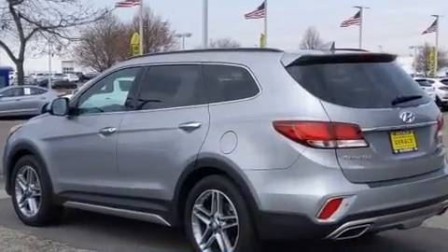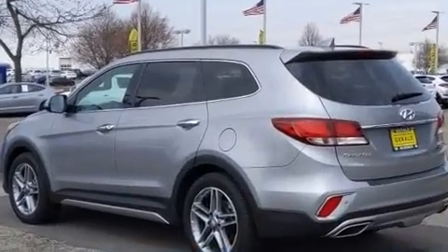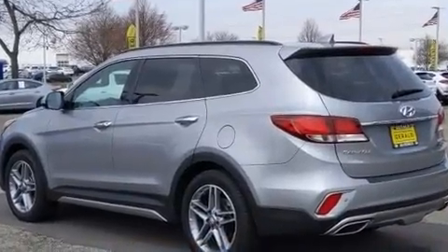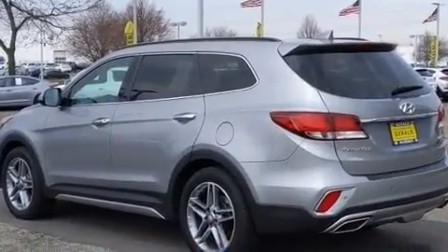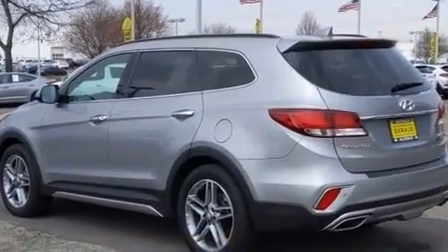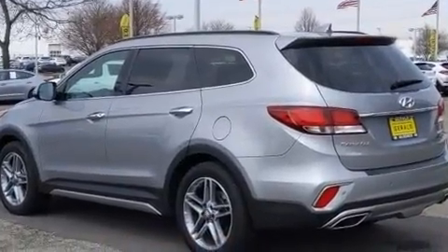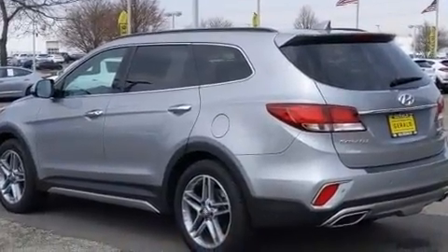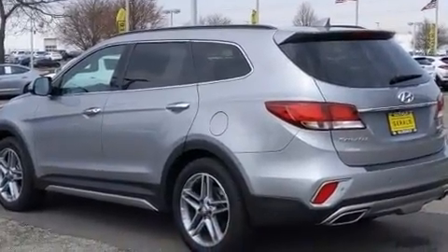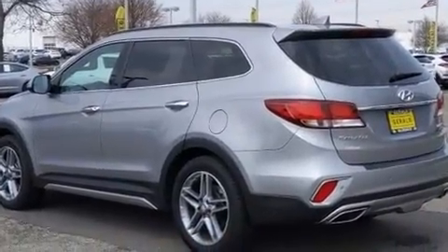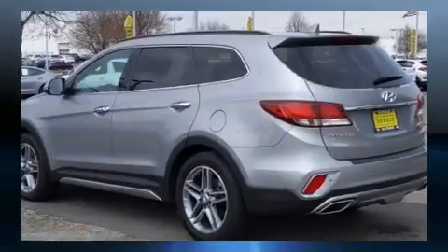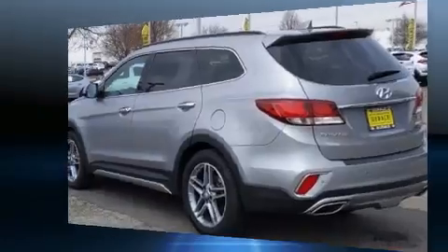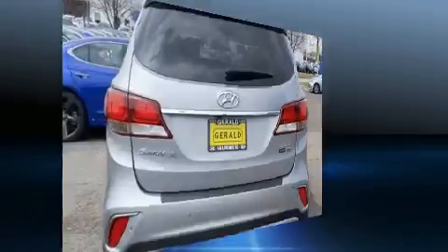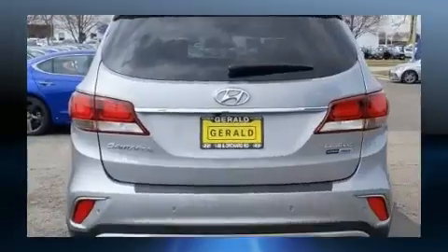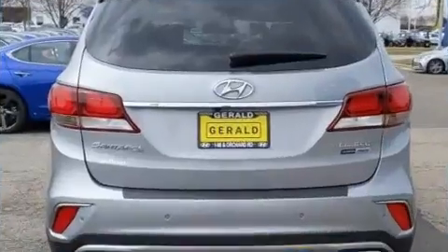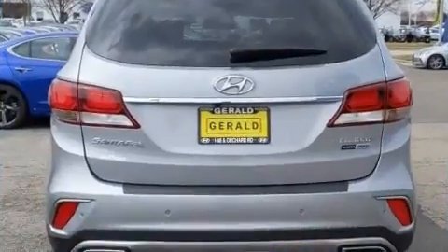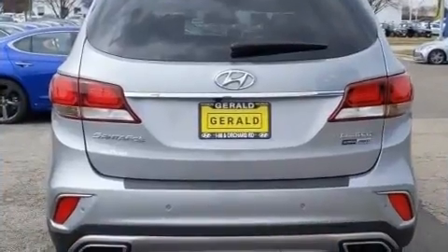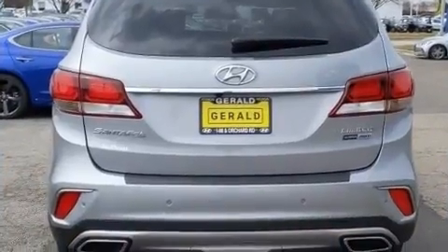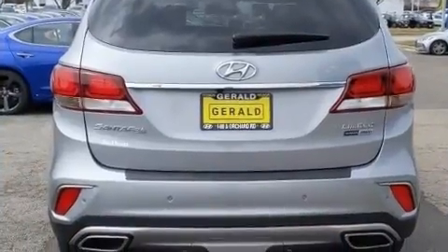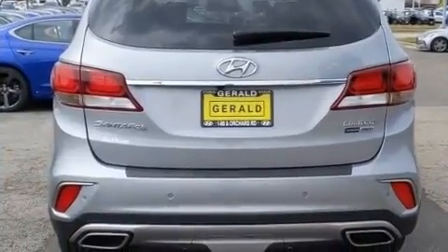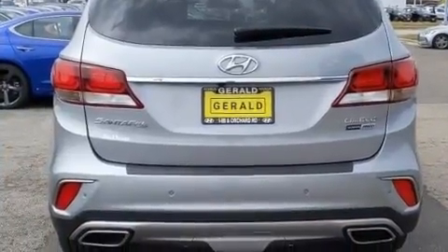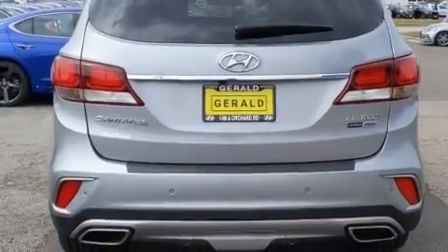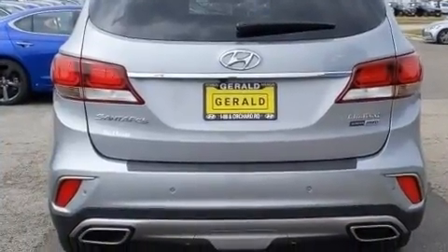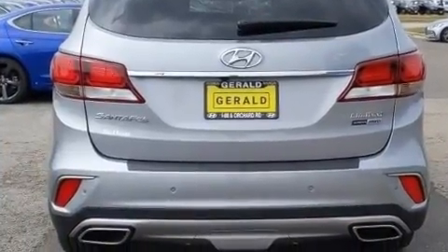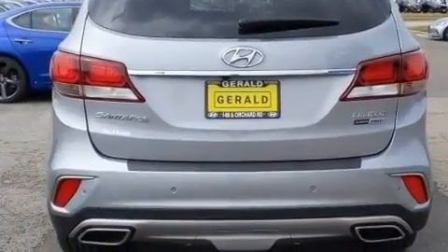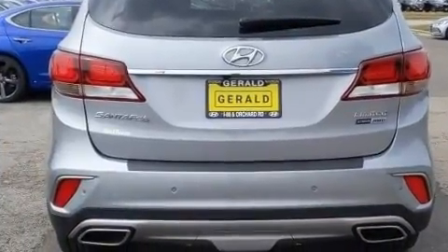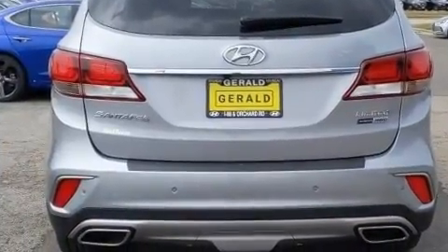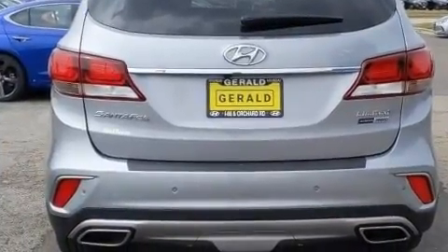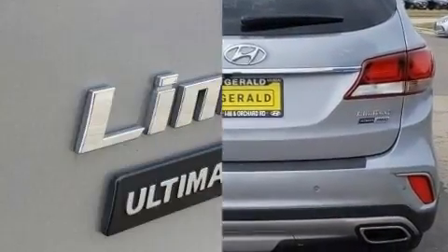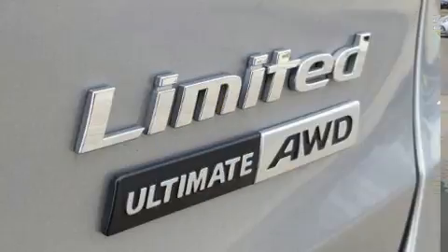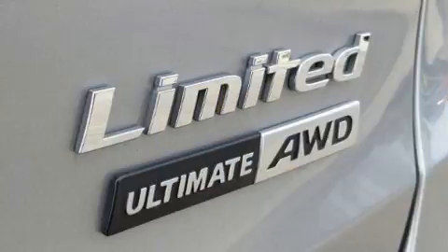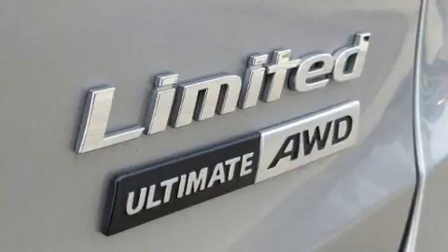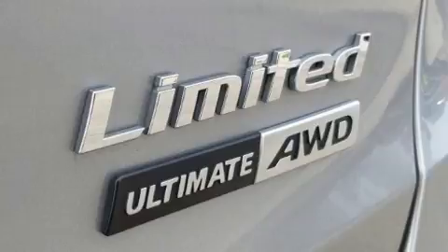It distinguishes itself from the competition with features such as blind spot sensor, remote keyless entry, and seat memory.